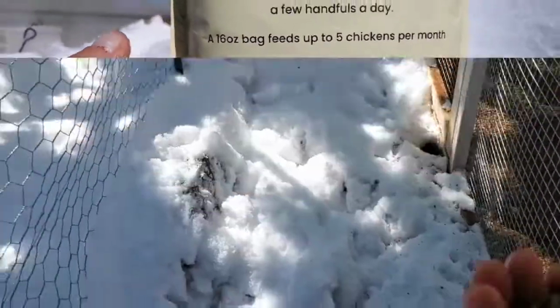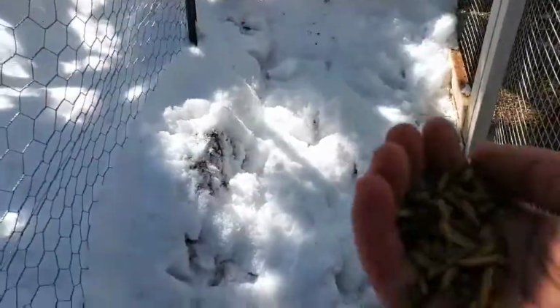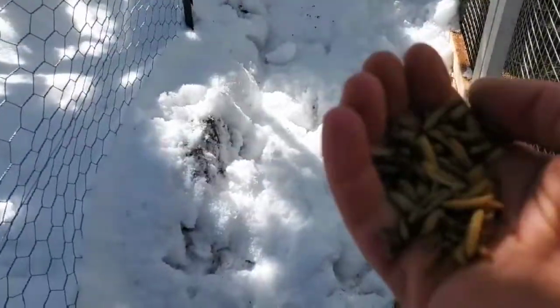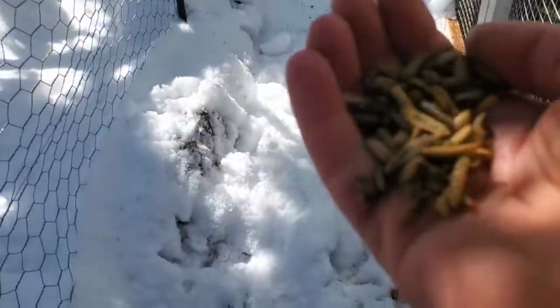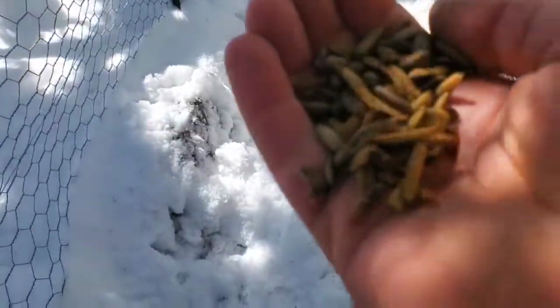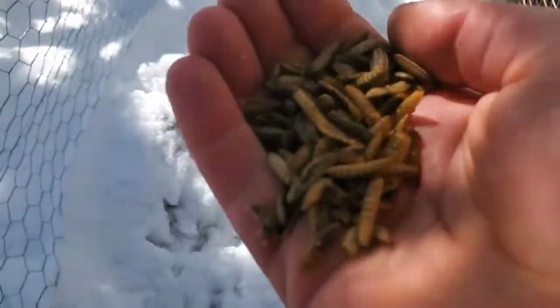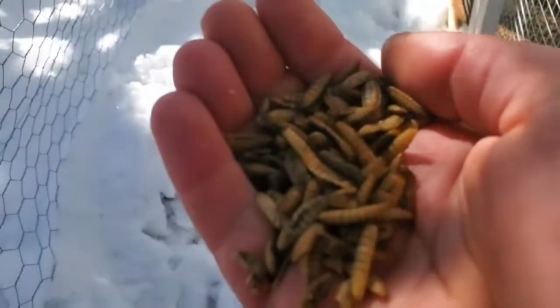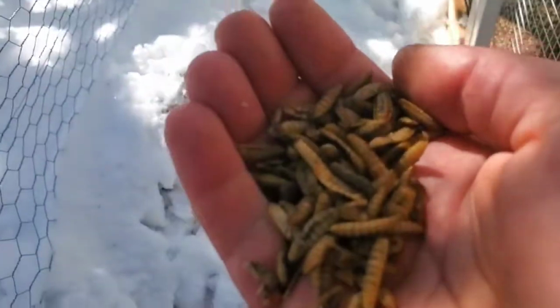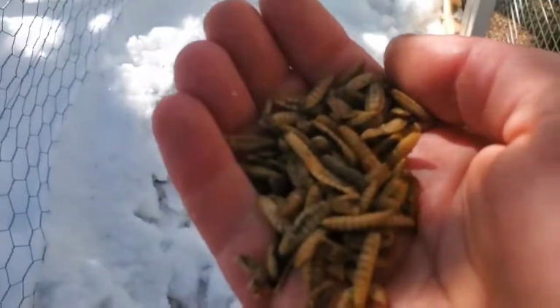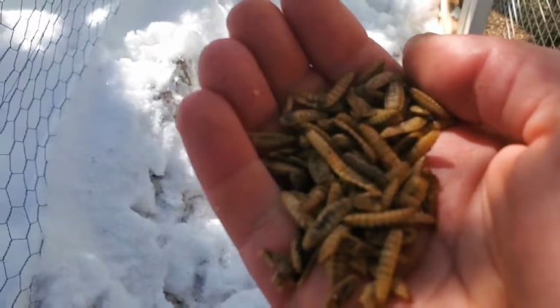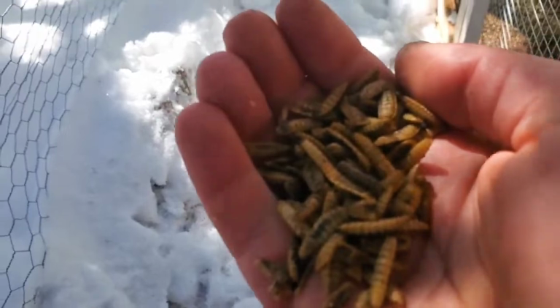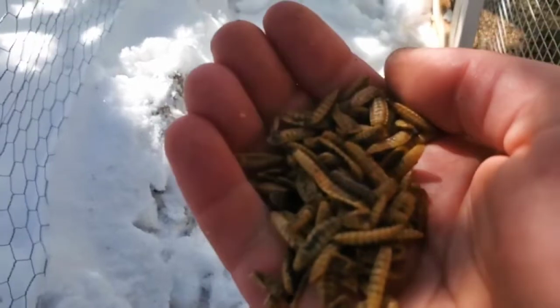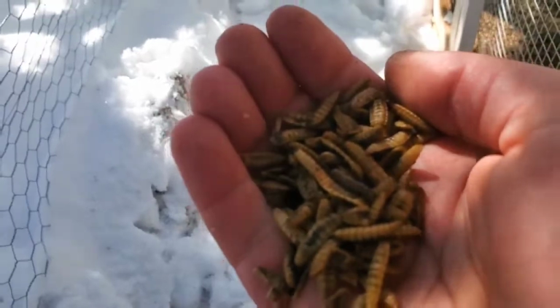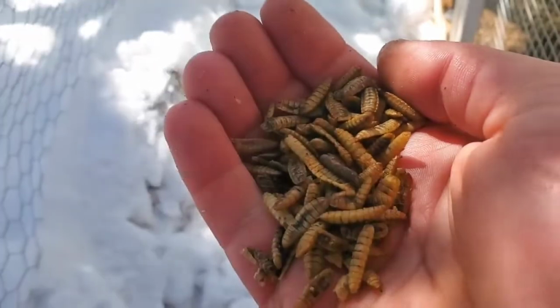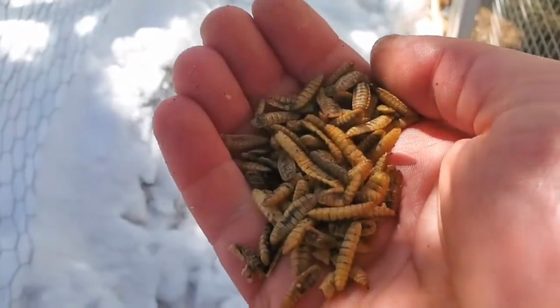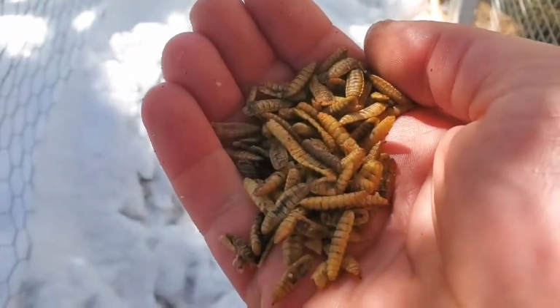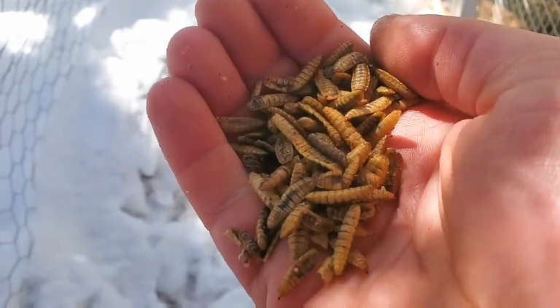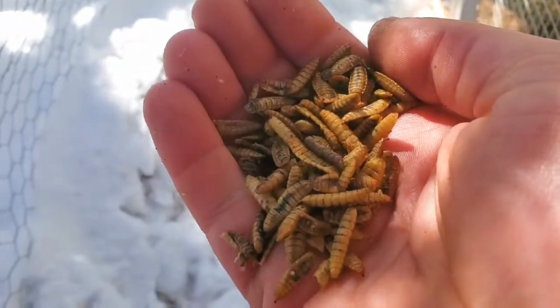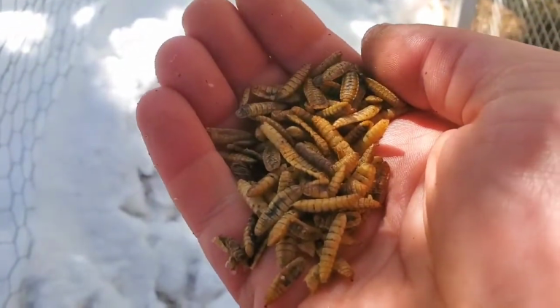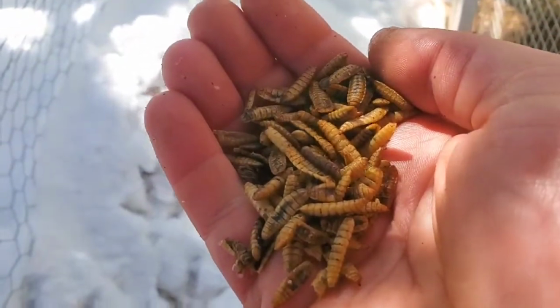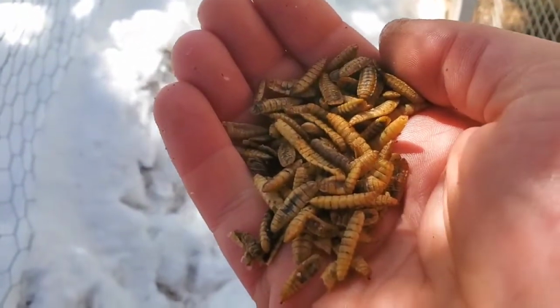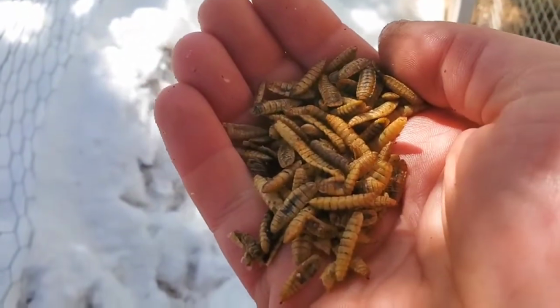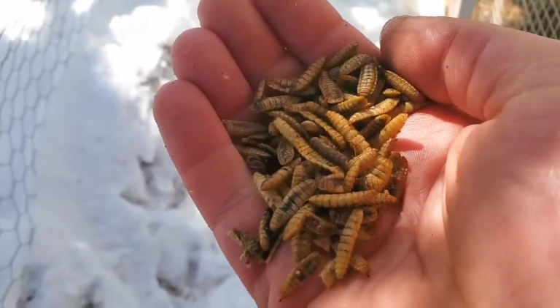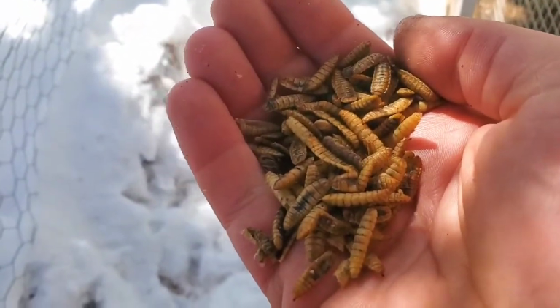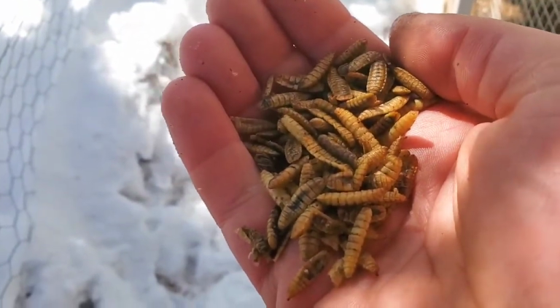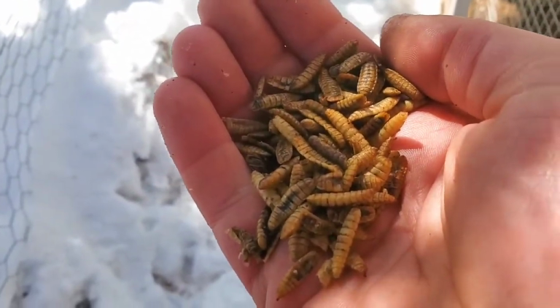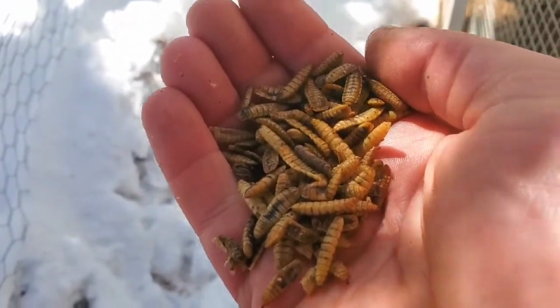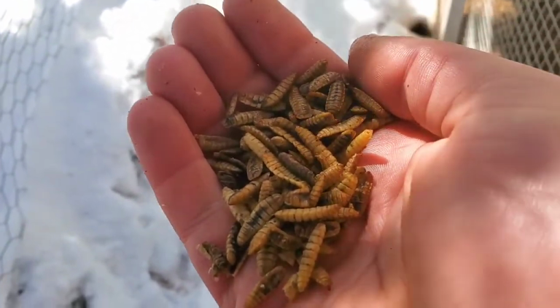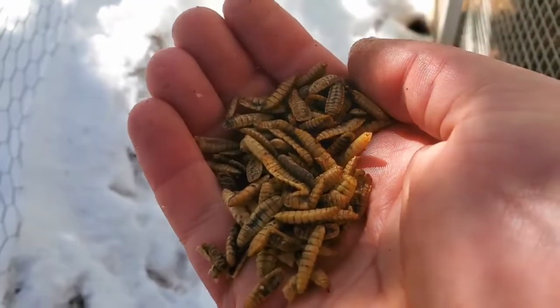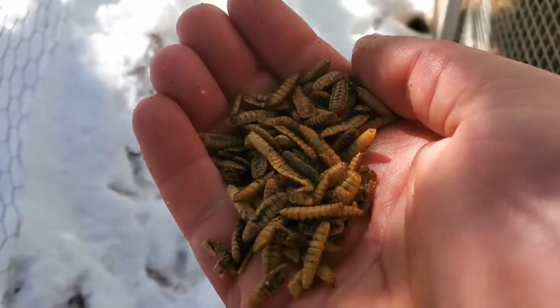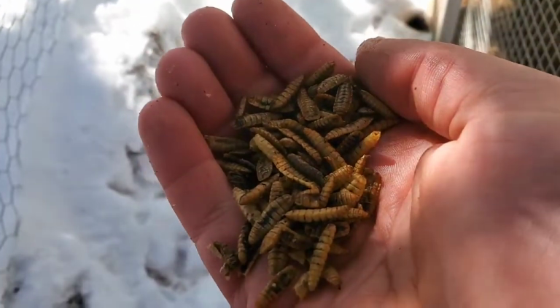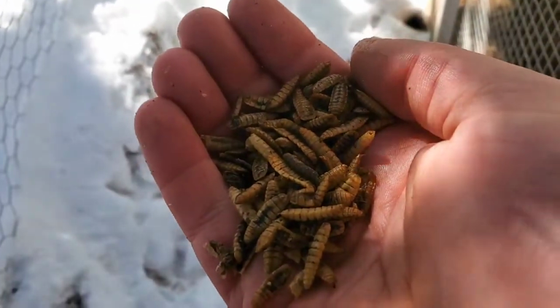This is what it looks like — looks like little bugs. Kind of creepy looking.